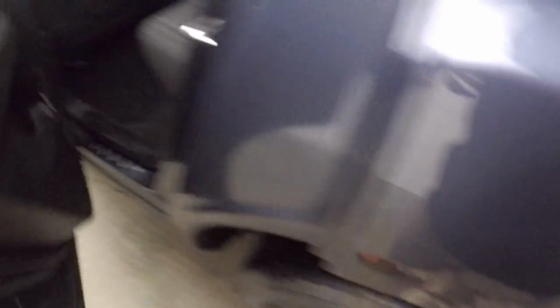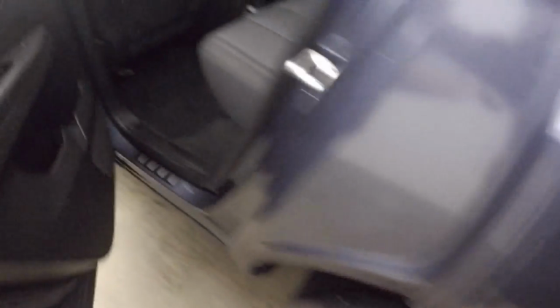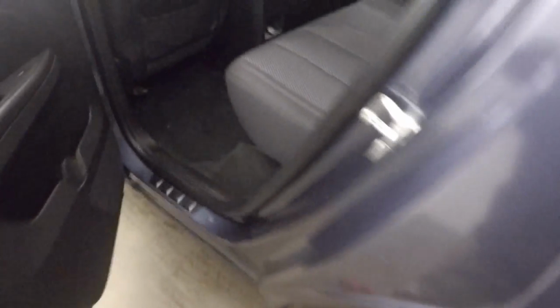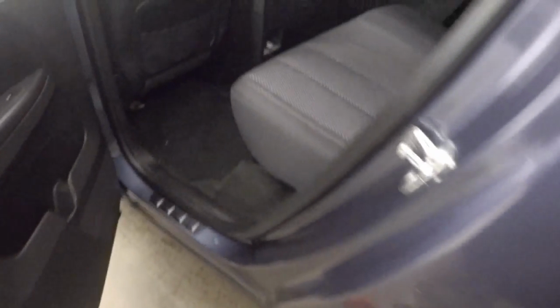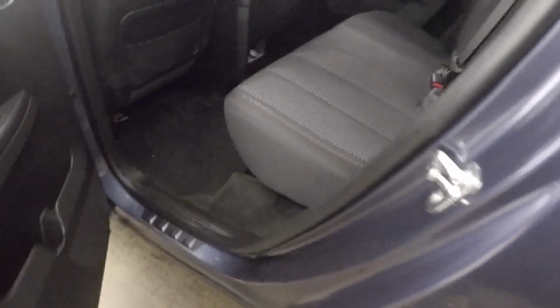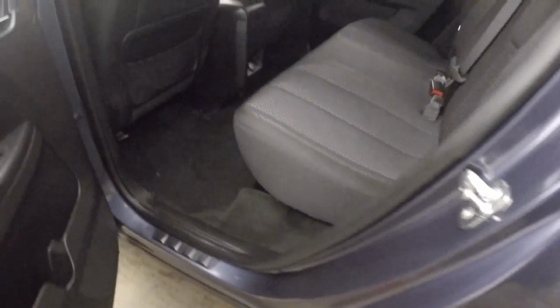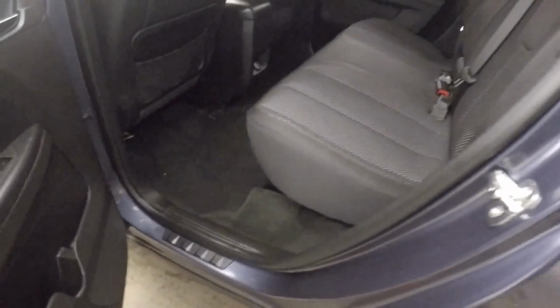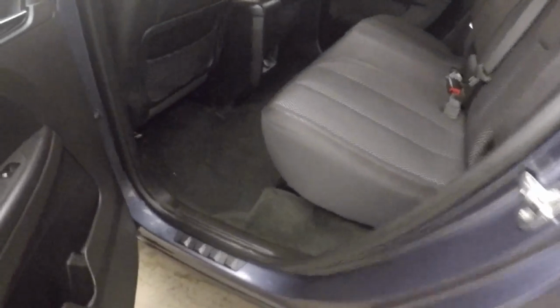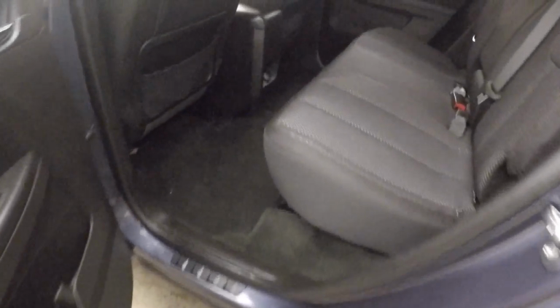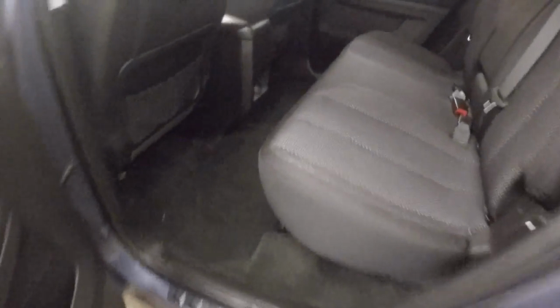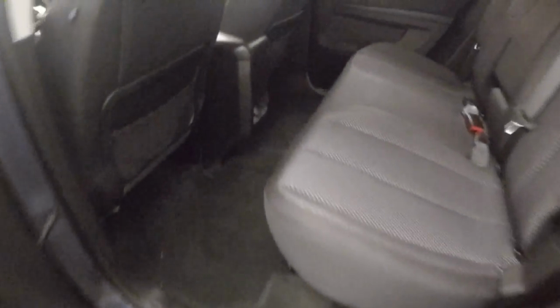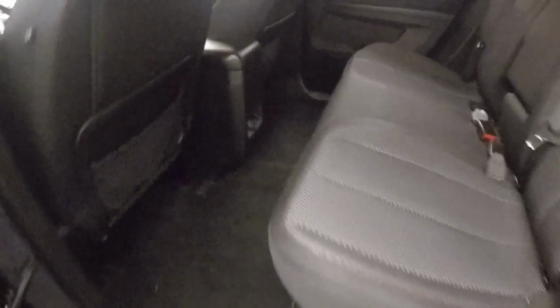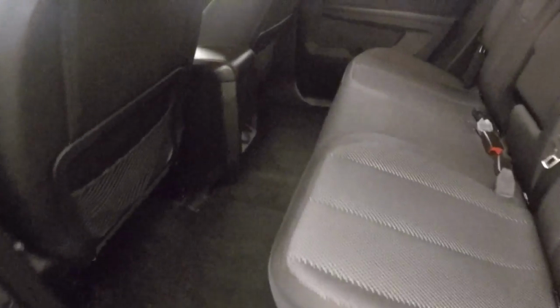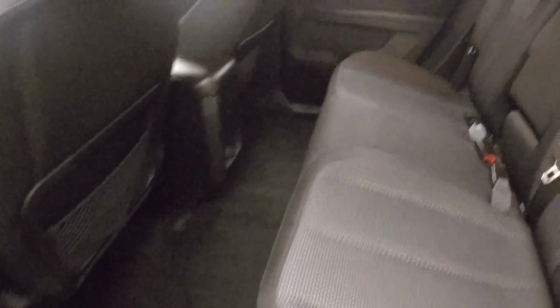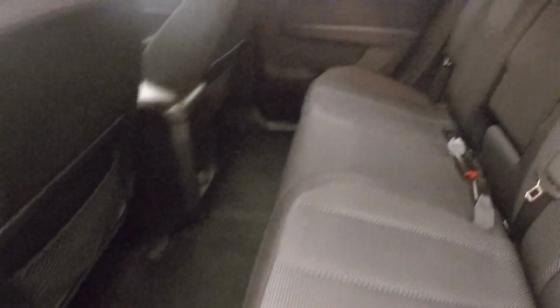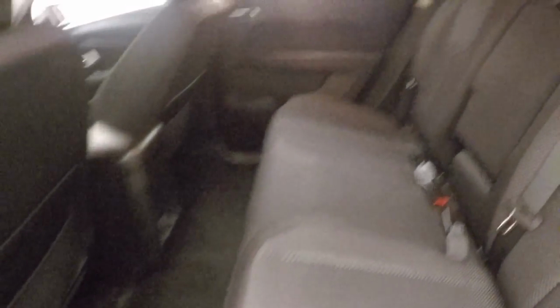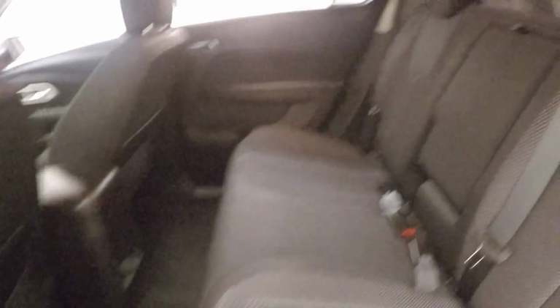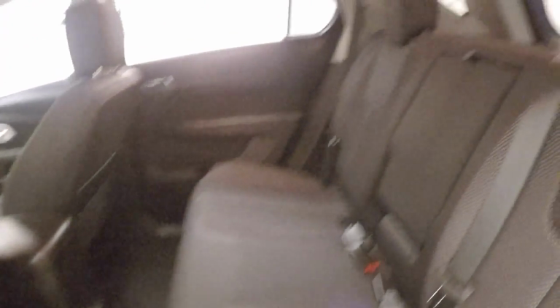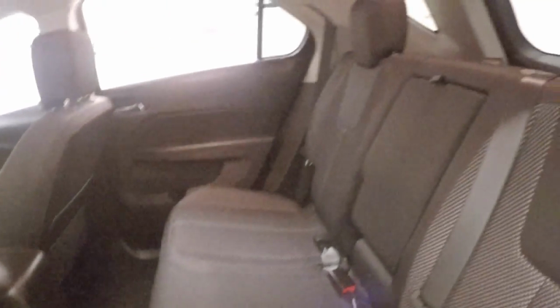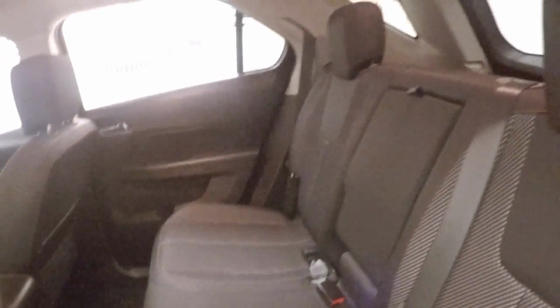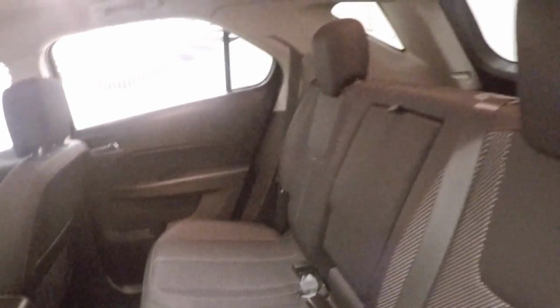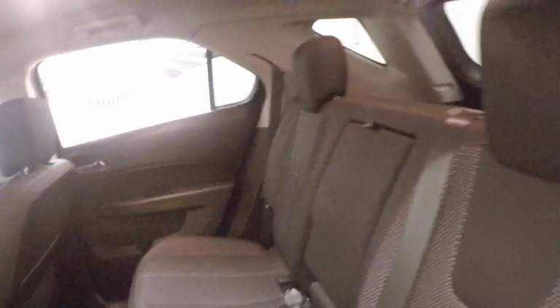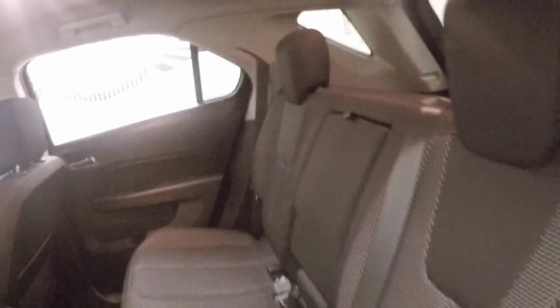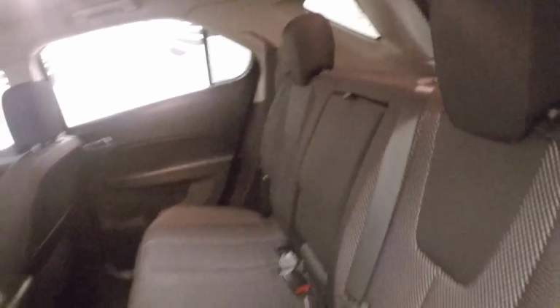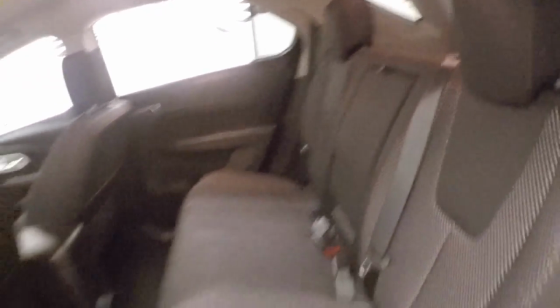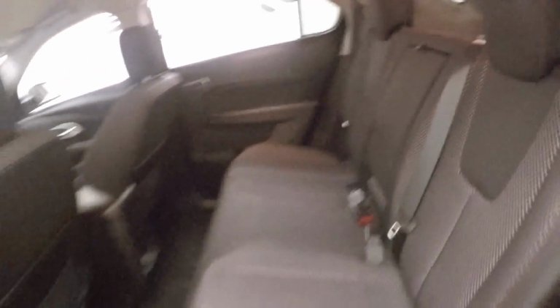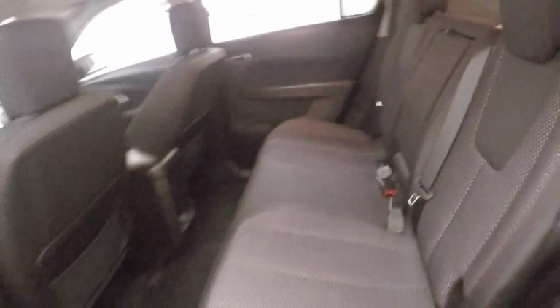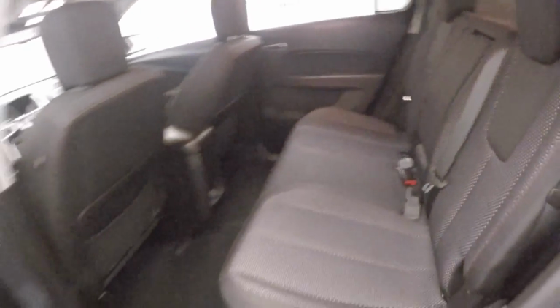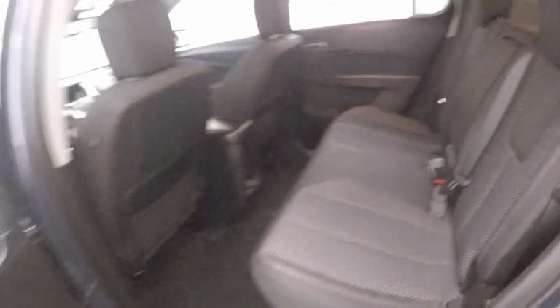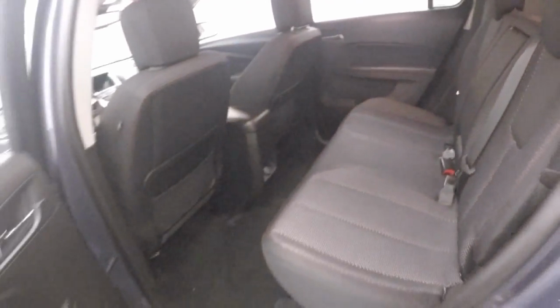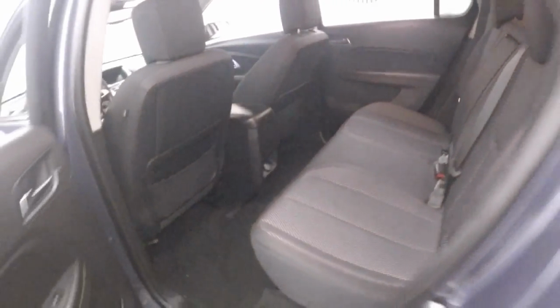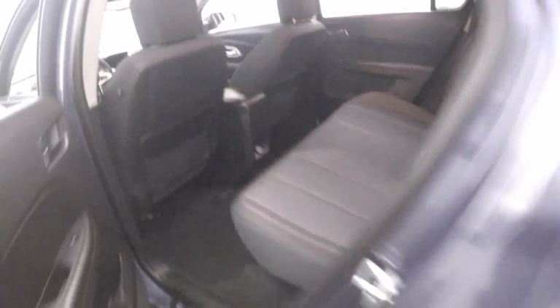All-wheel drive is great for the snow. Plenty of space inside.